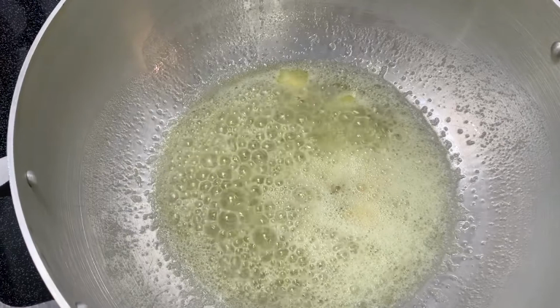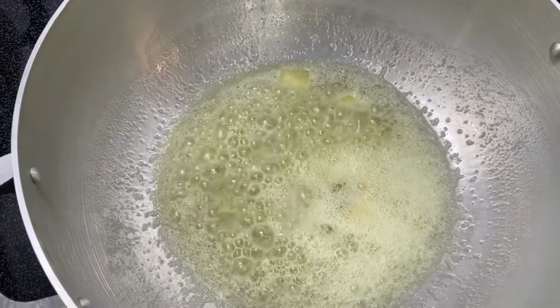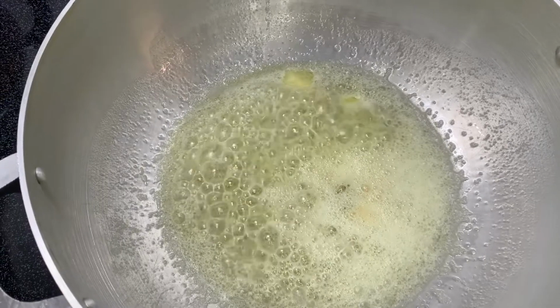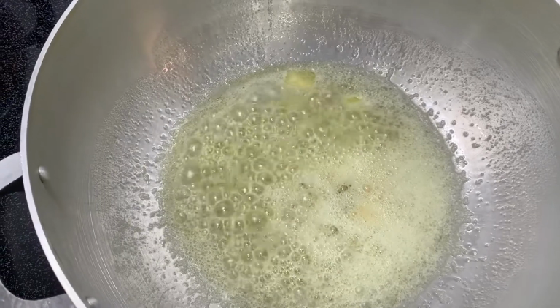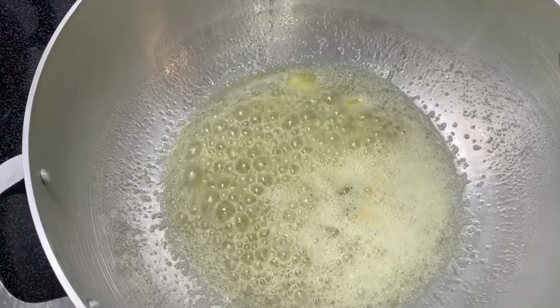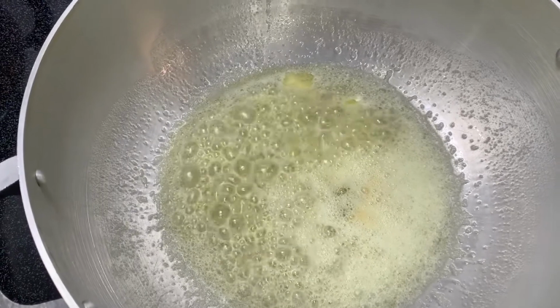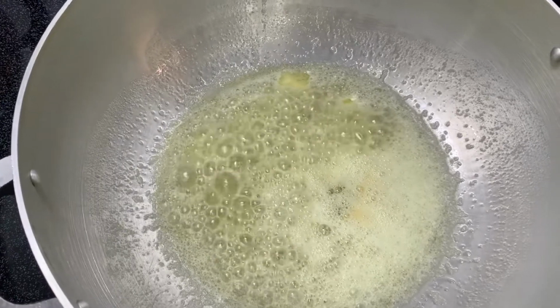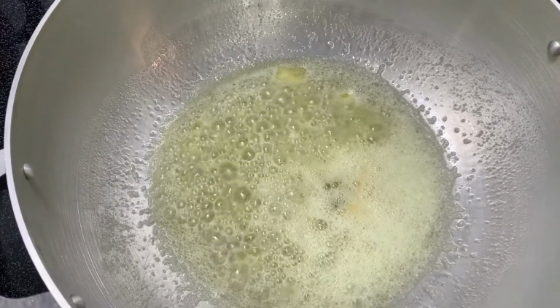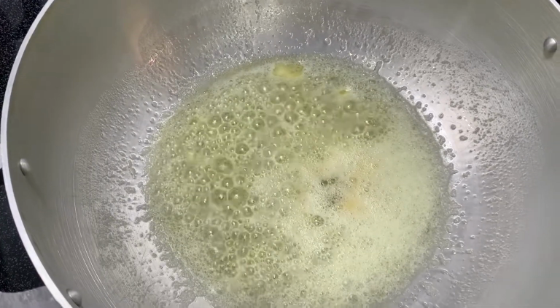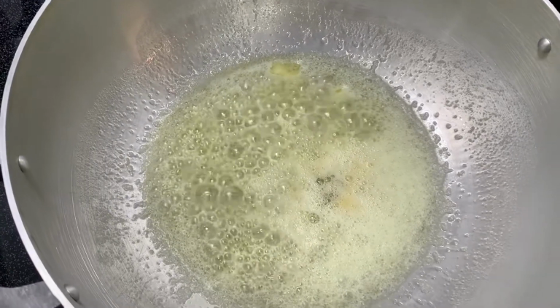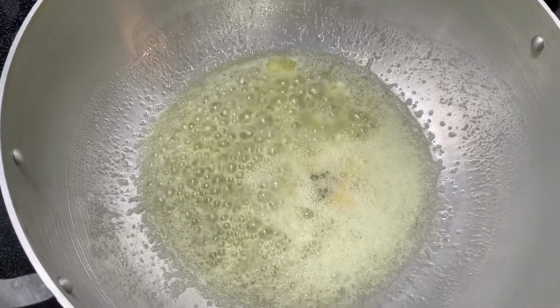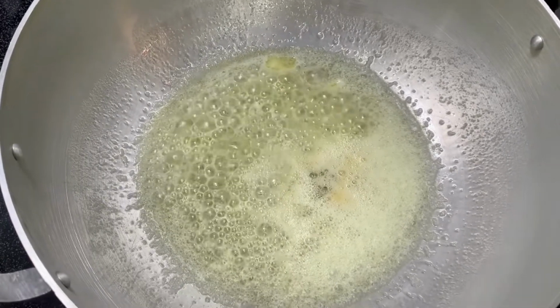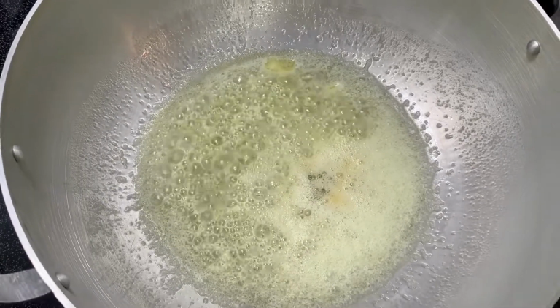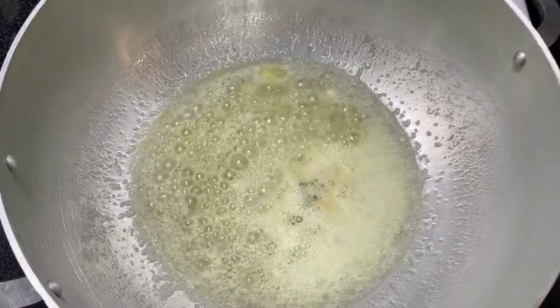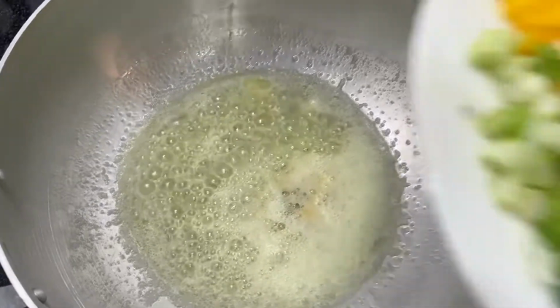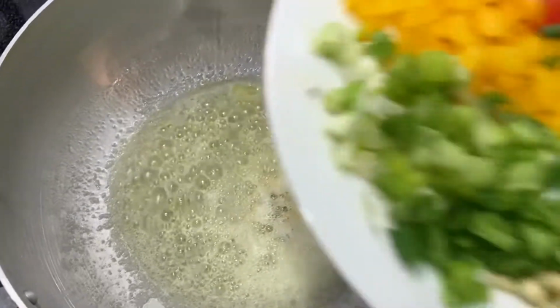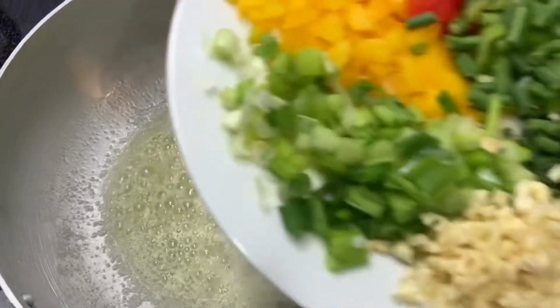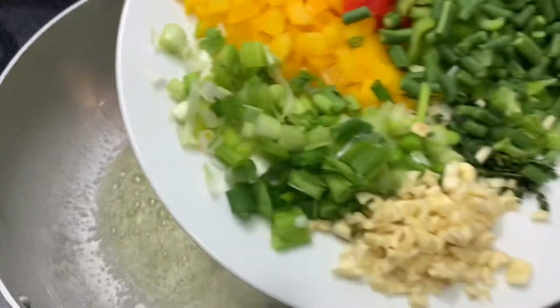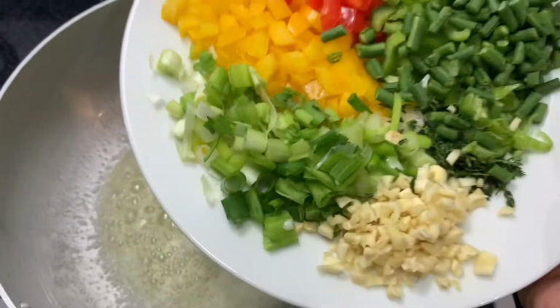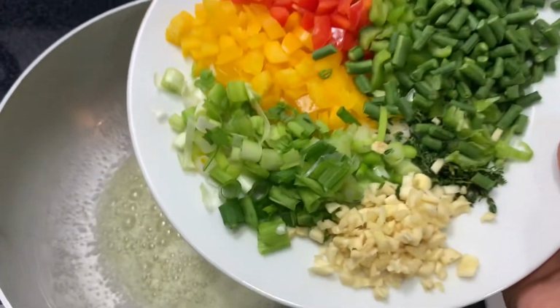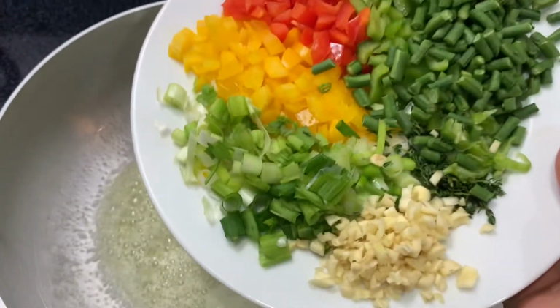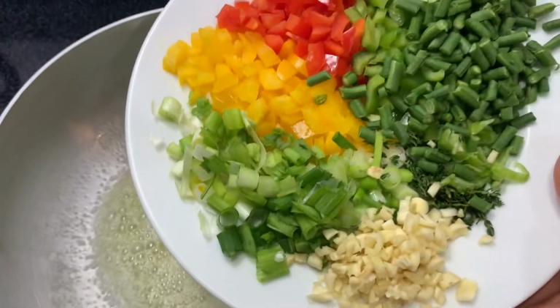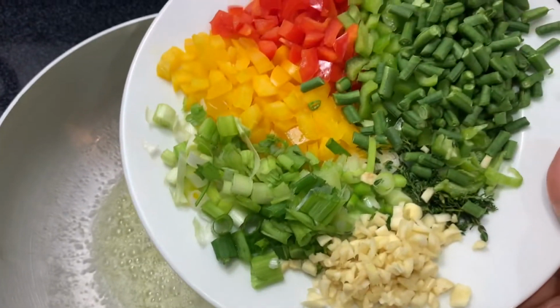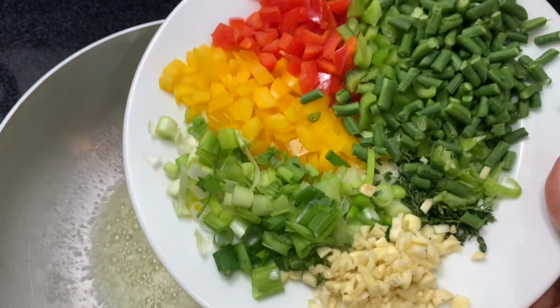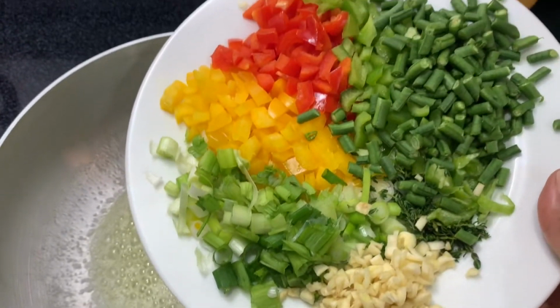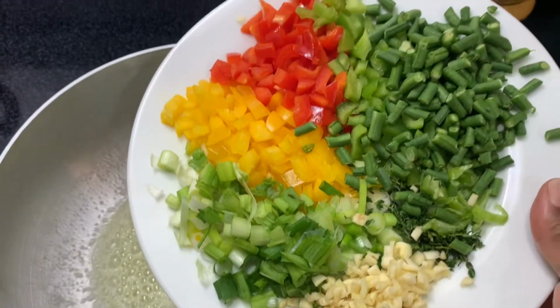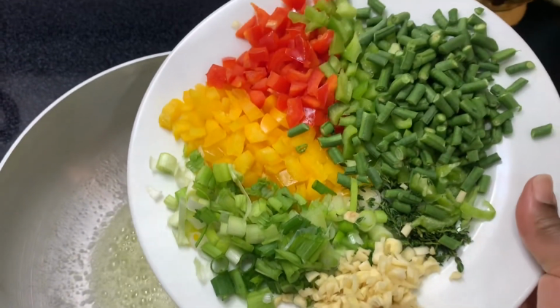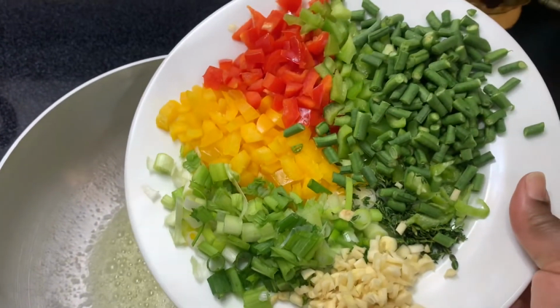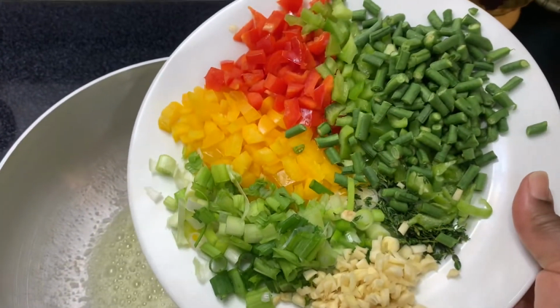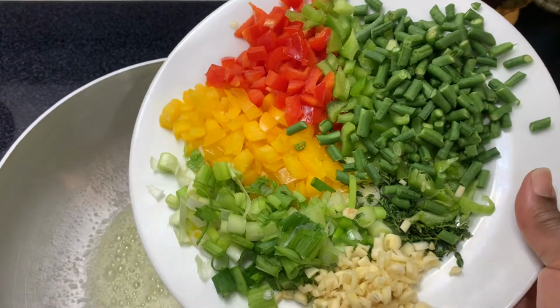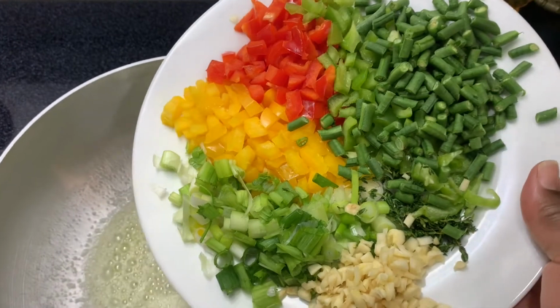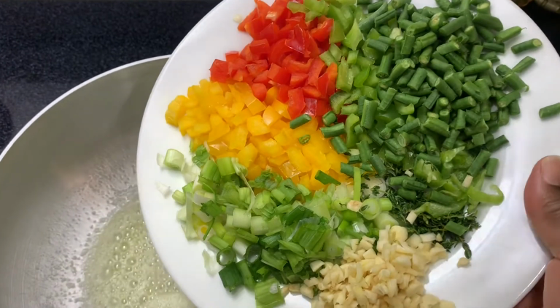So now I'm gonna add my veggies and I'm gonna put everything all at once.